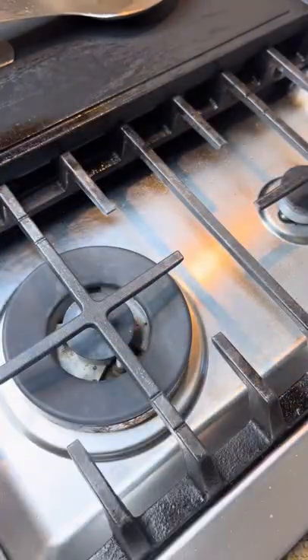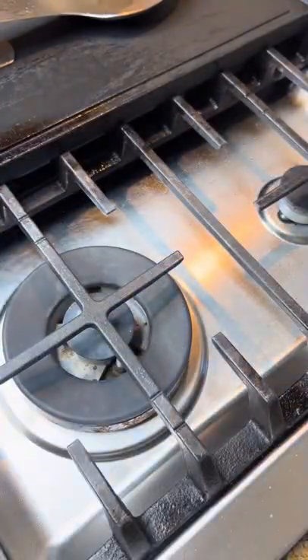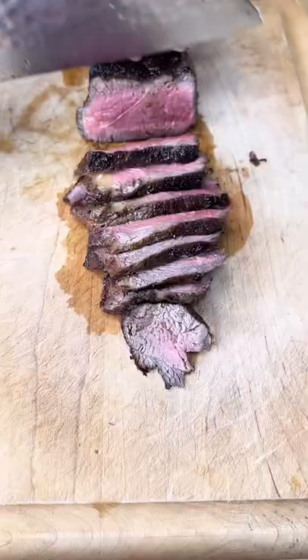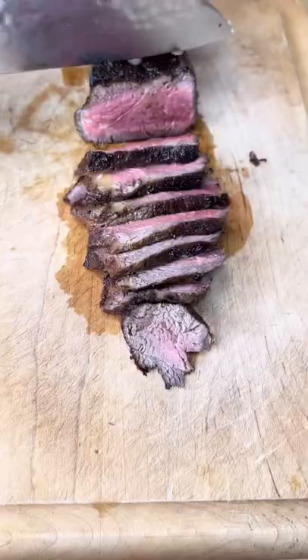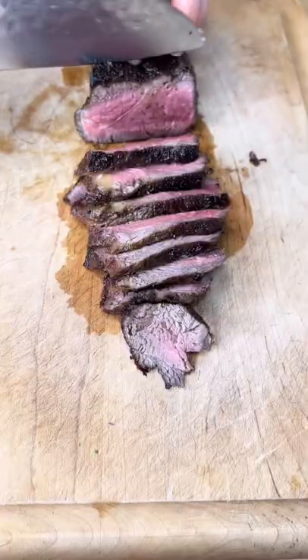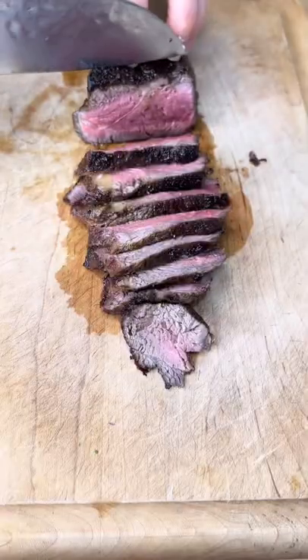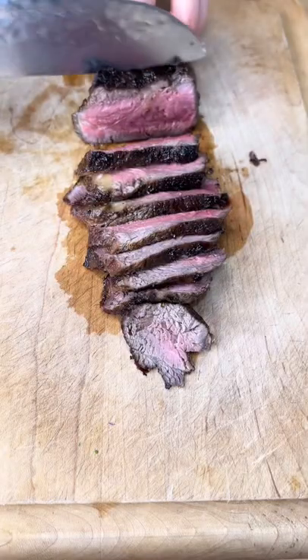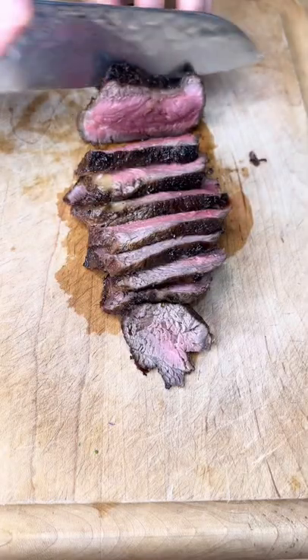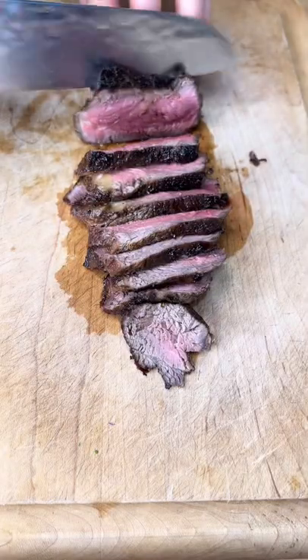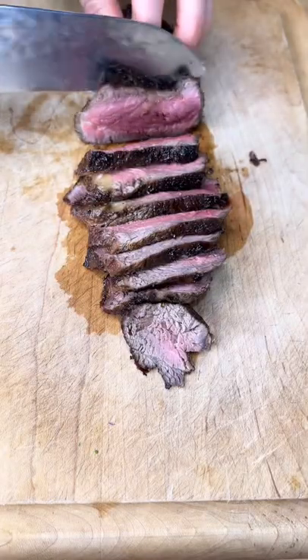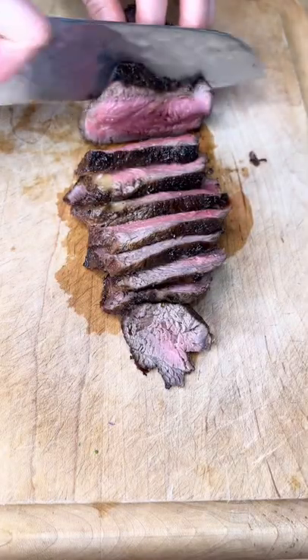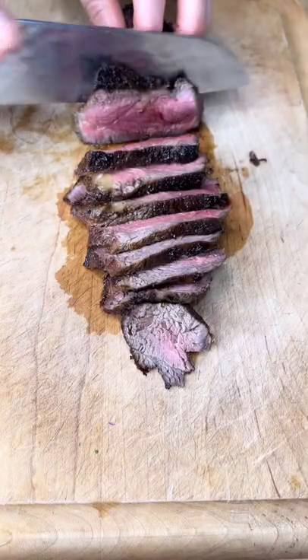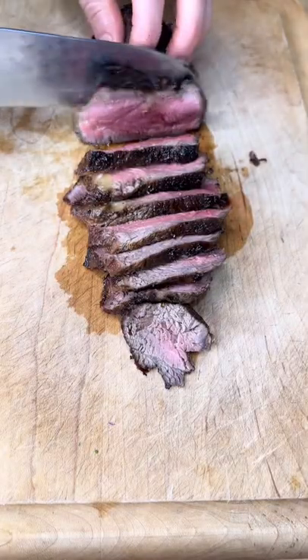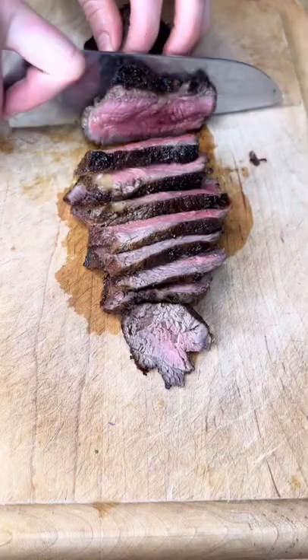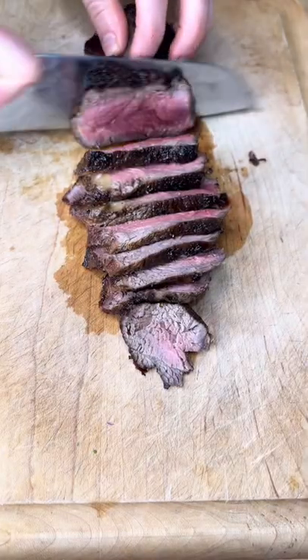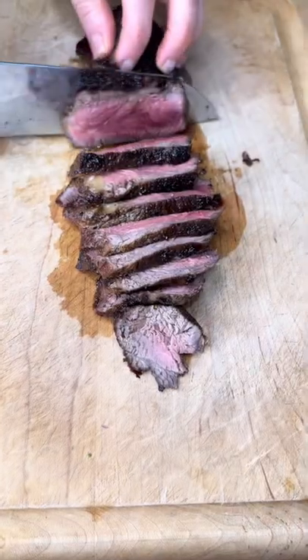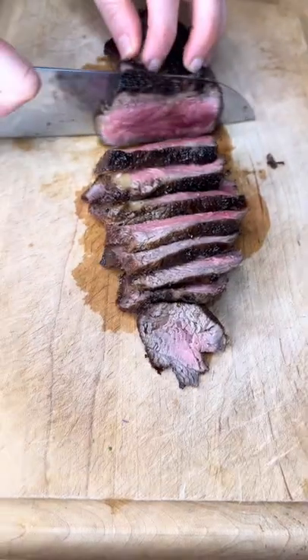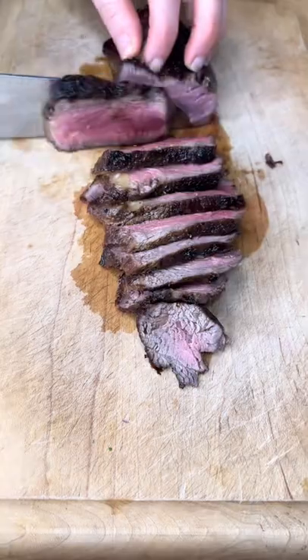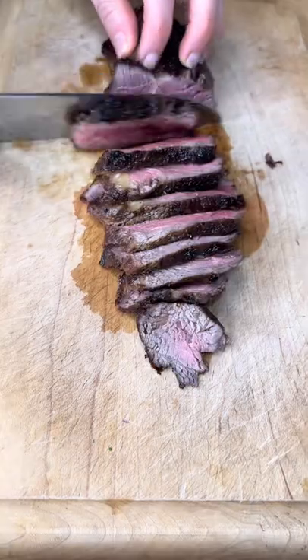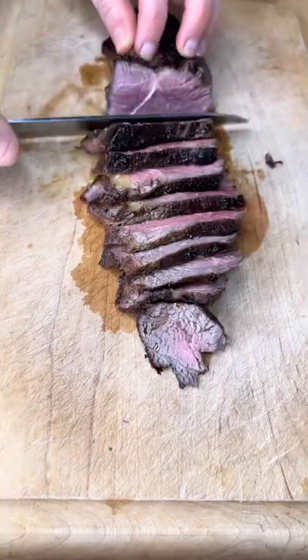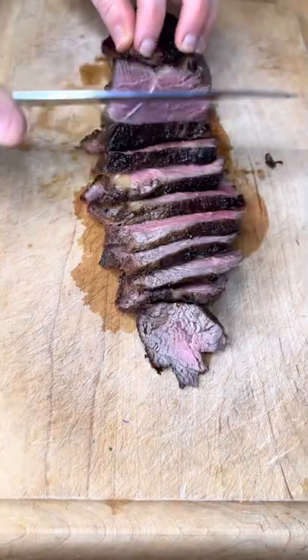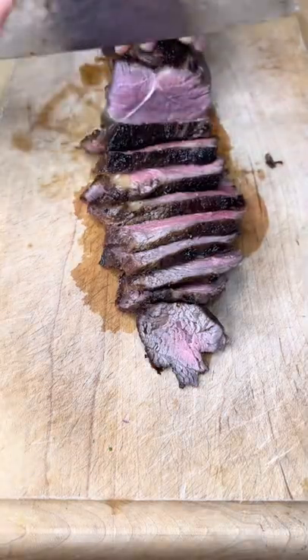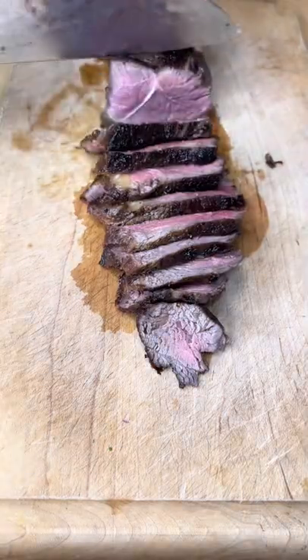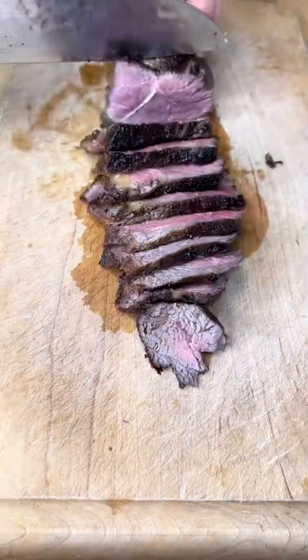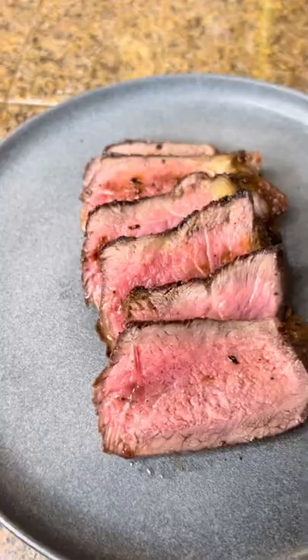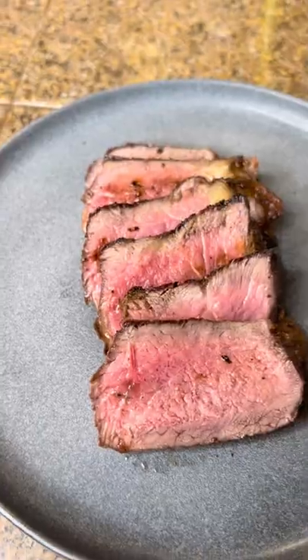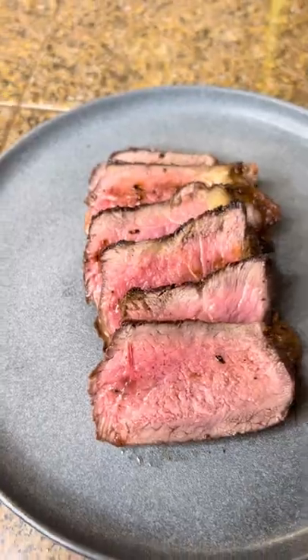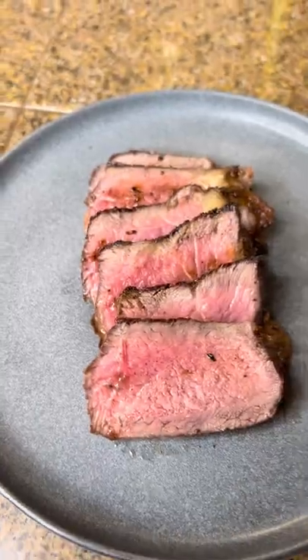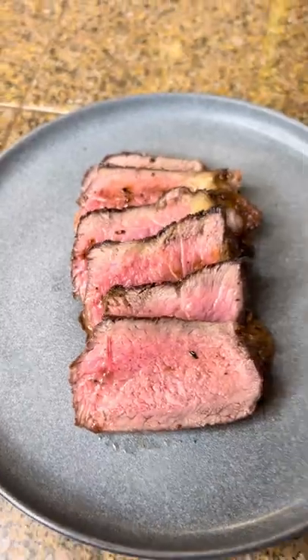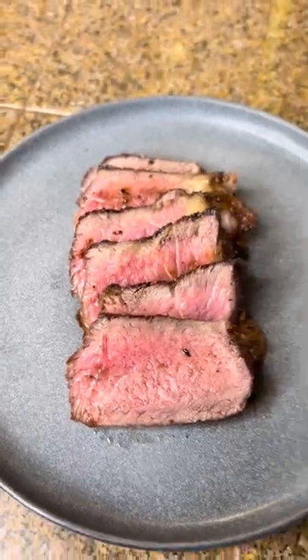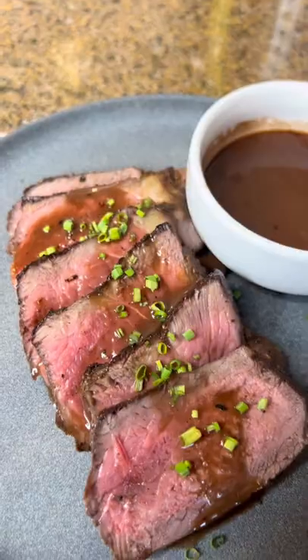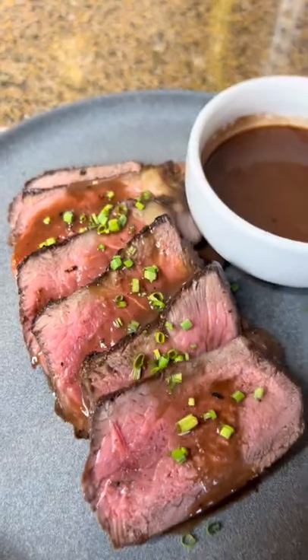Once that resting period is done, slice it against the grain and serve it. Serve with a red wine sauce like I did here.